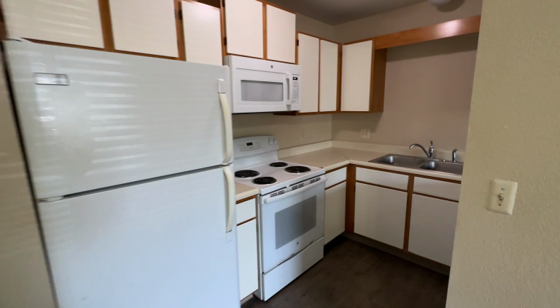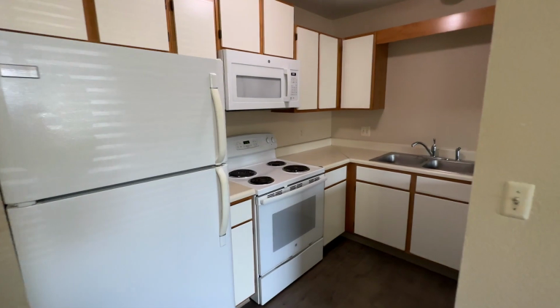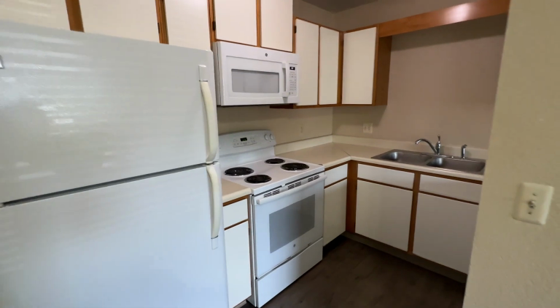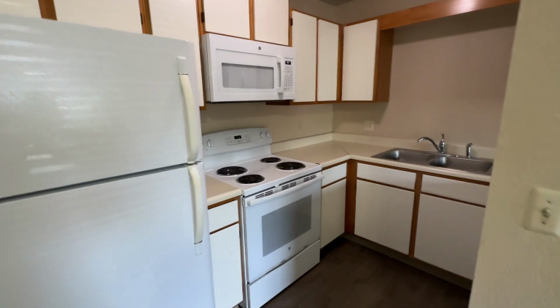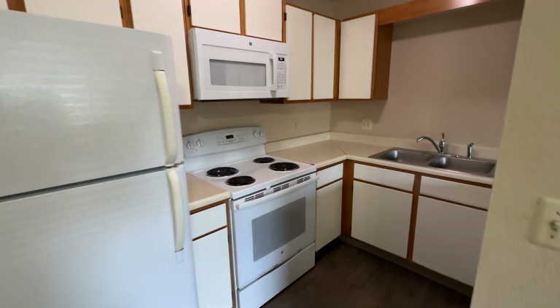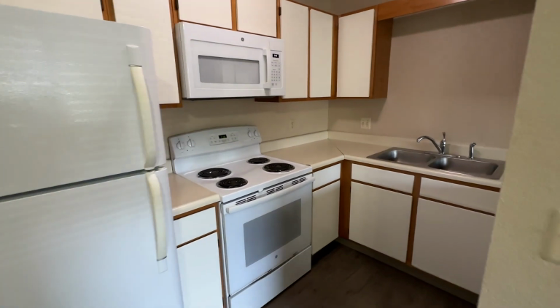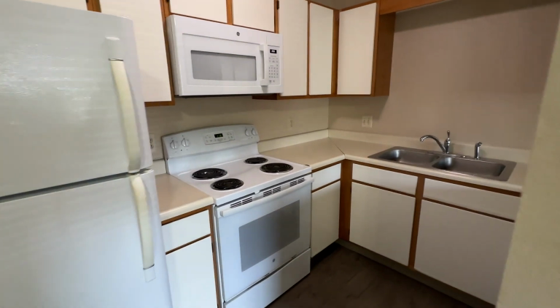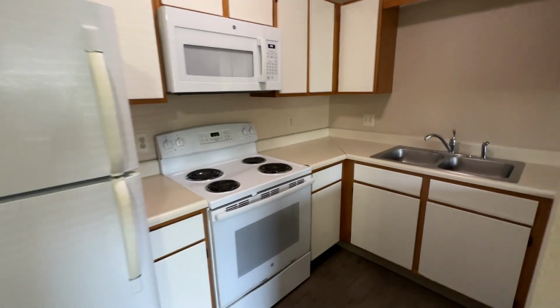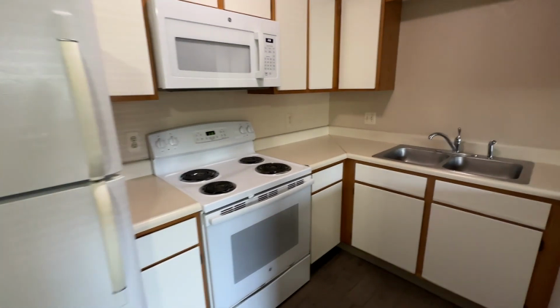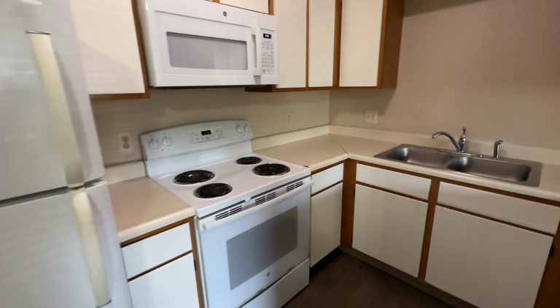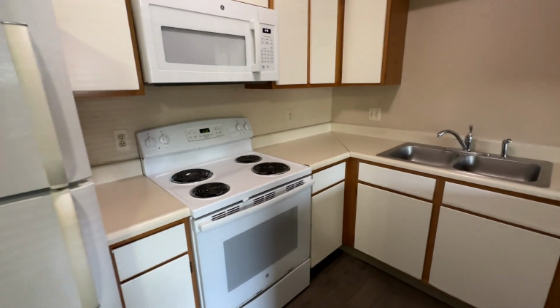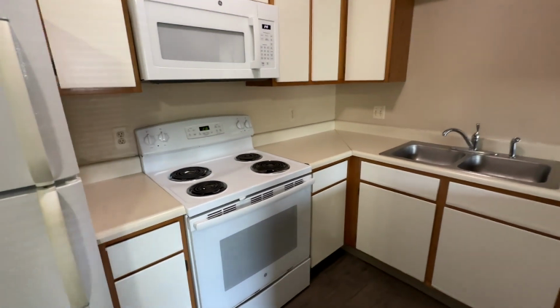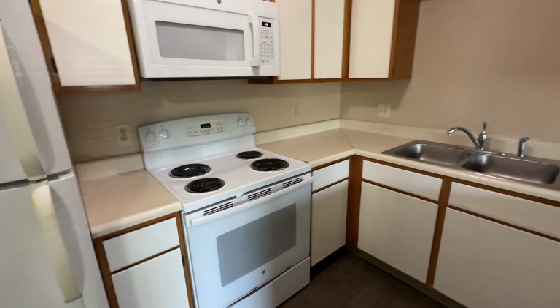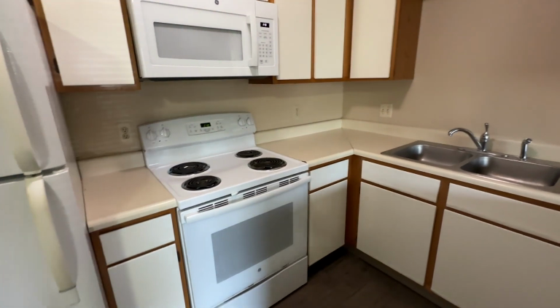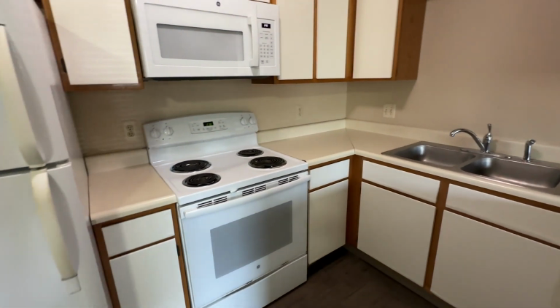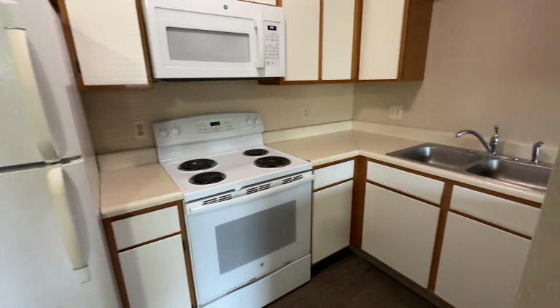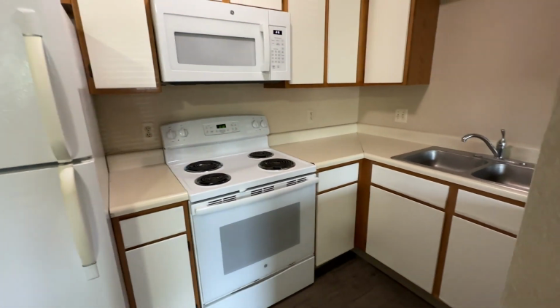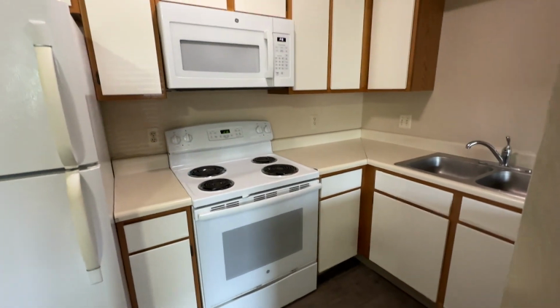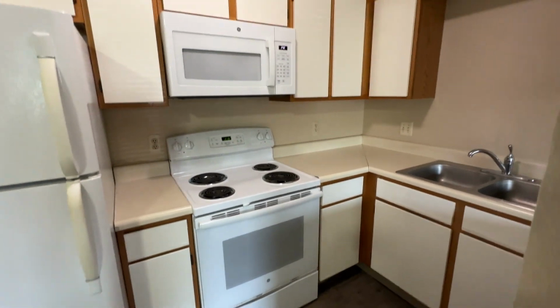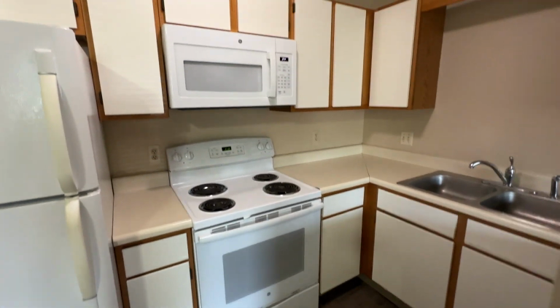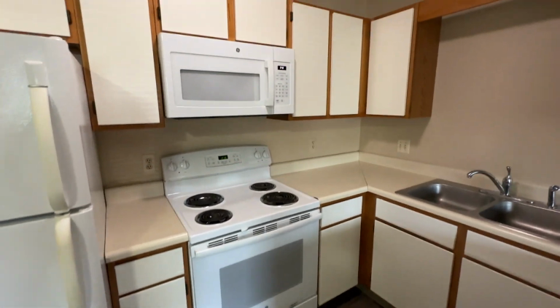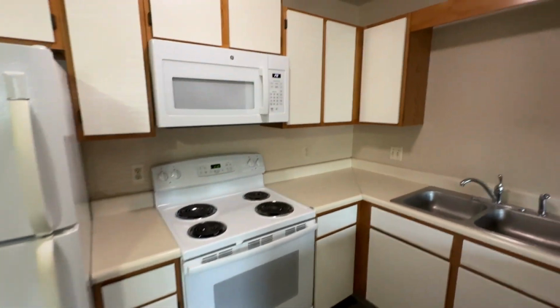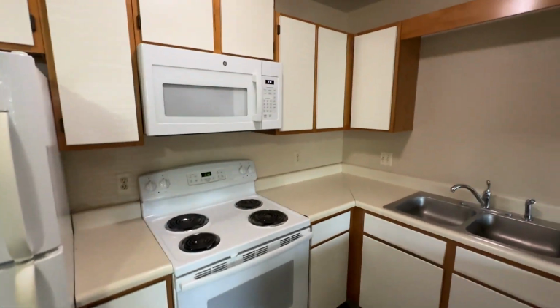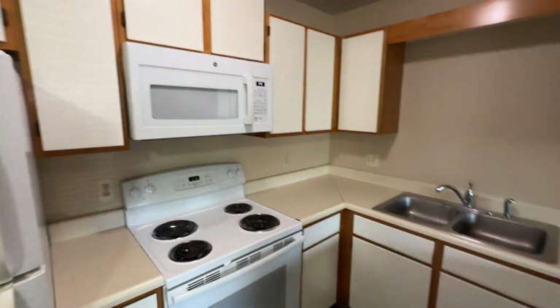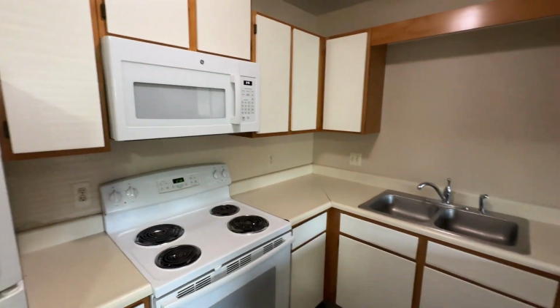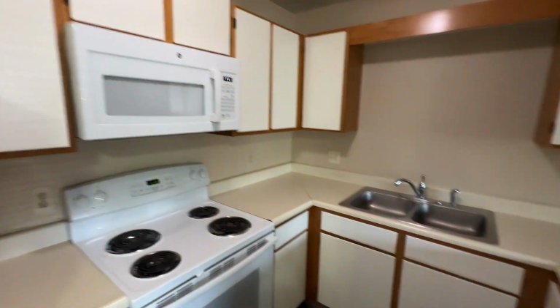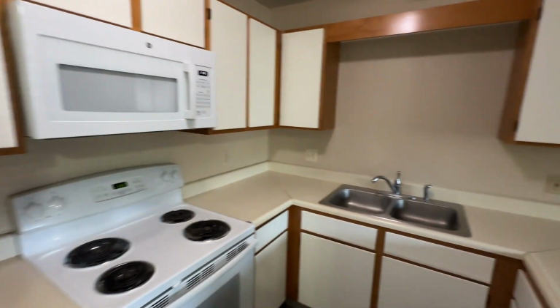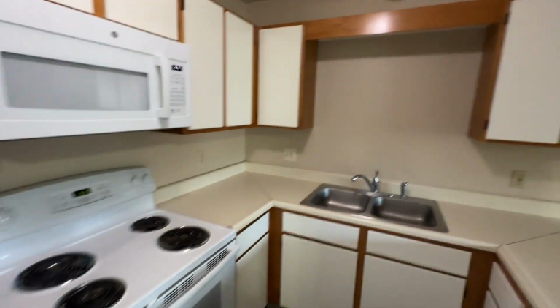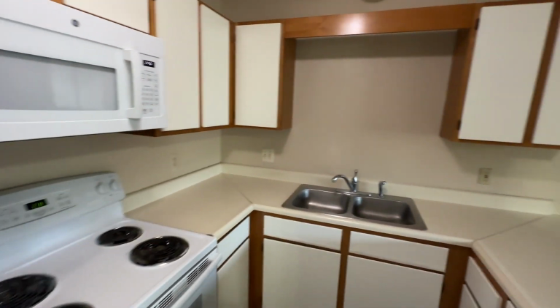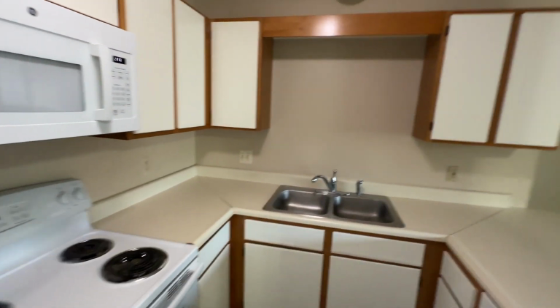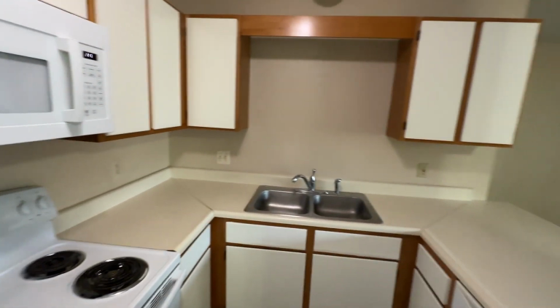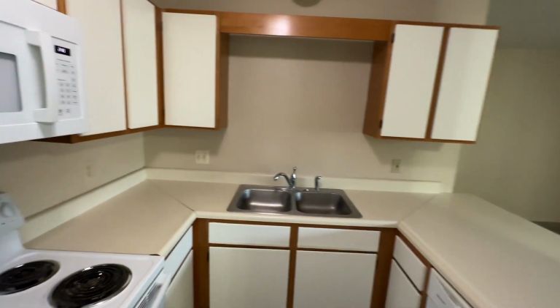Kitchen with refrigerator, microwave, stove, and dishwasher.